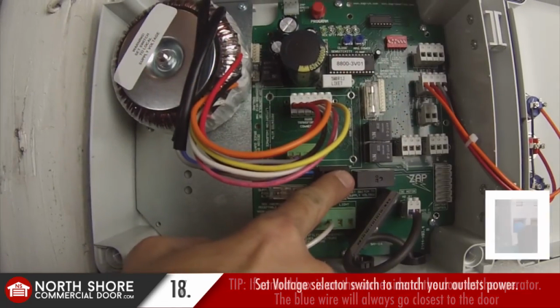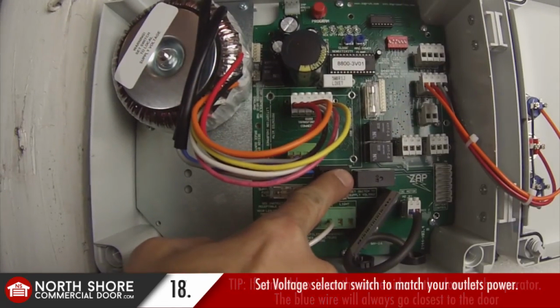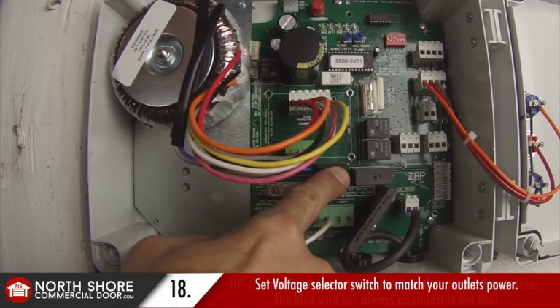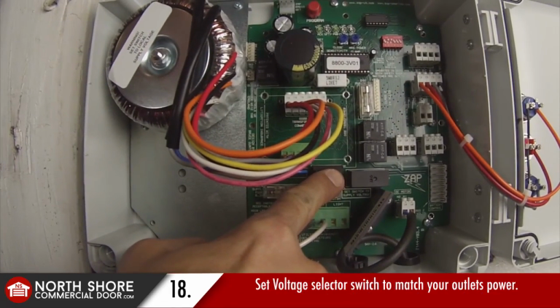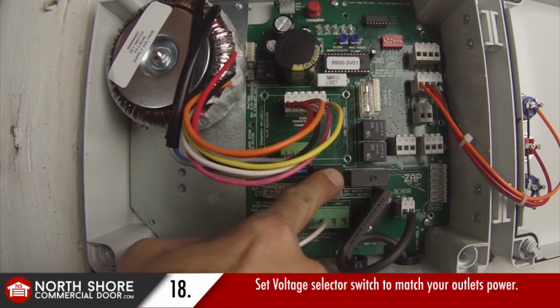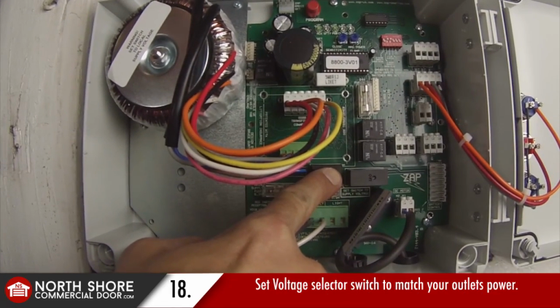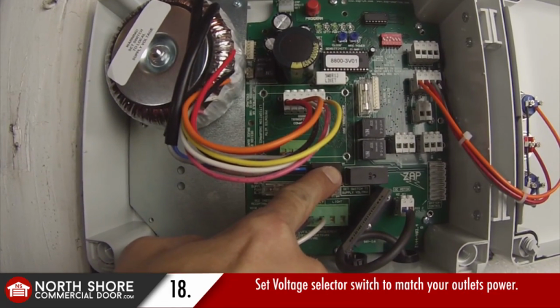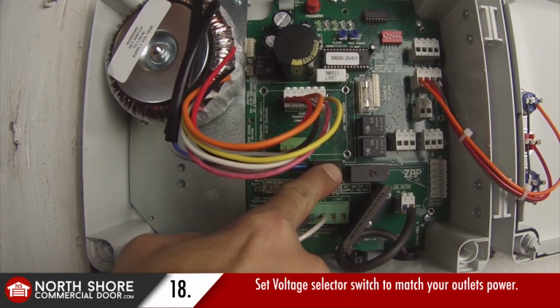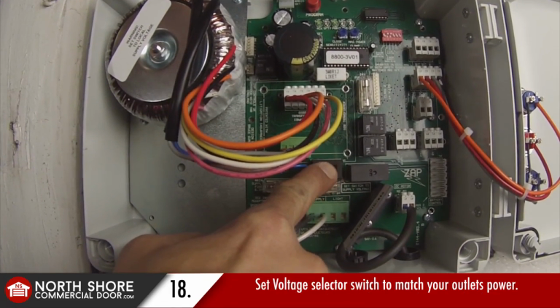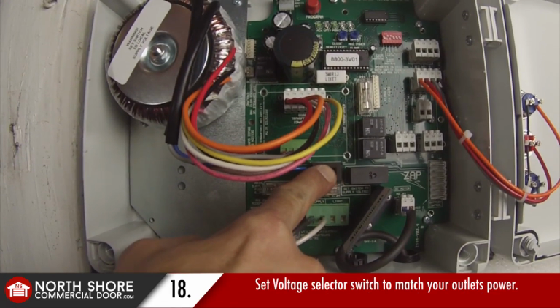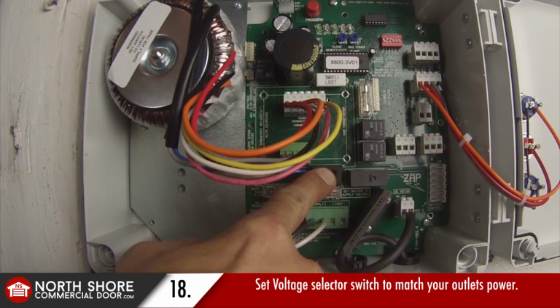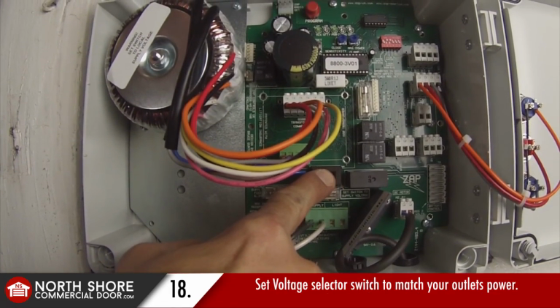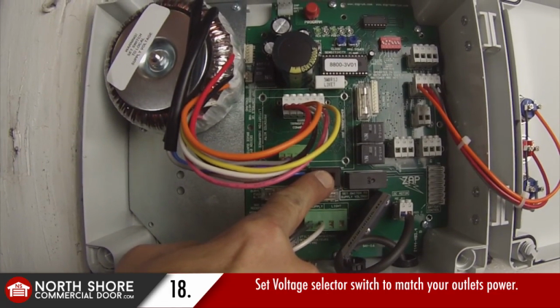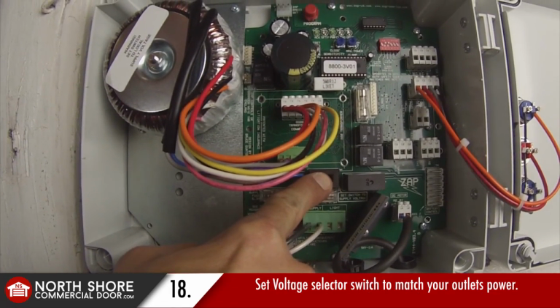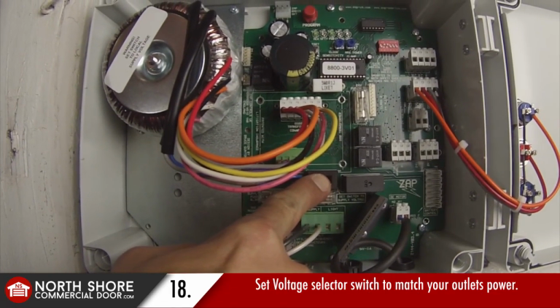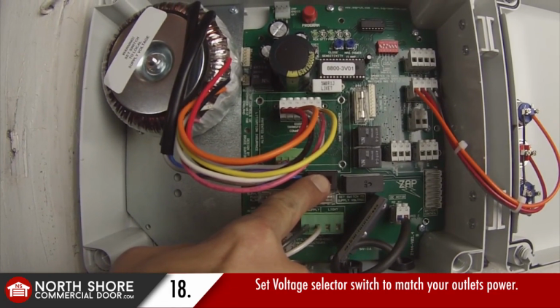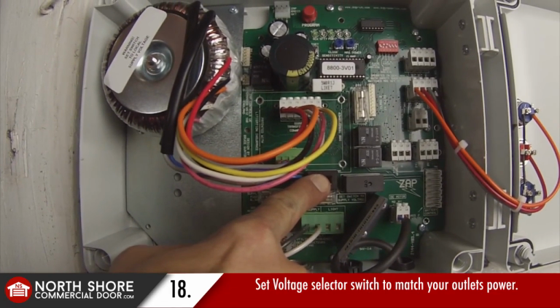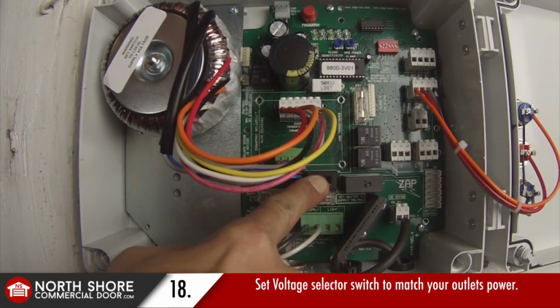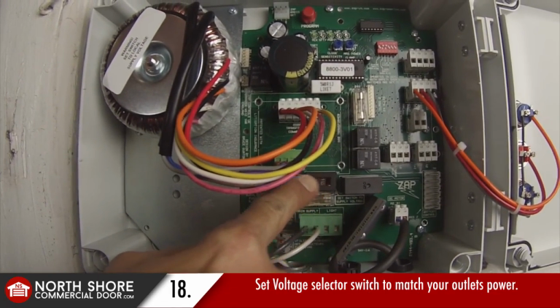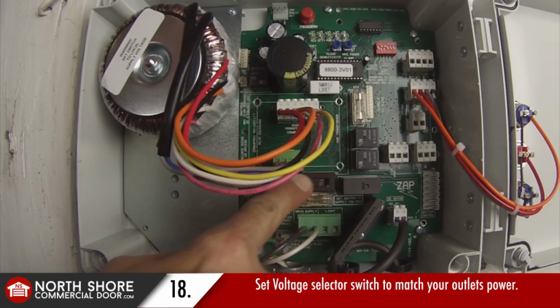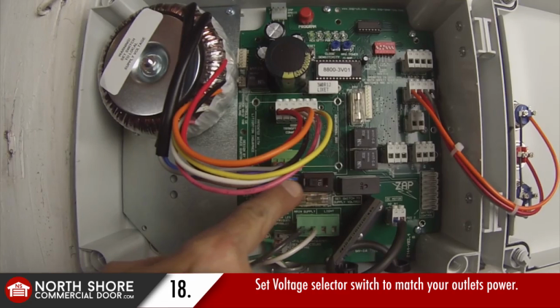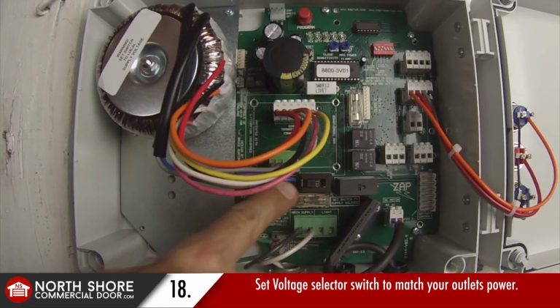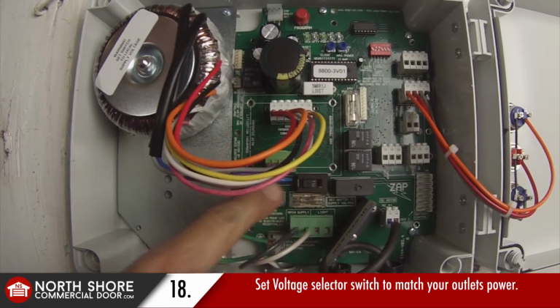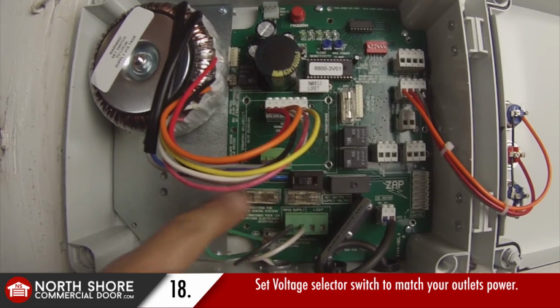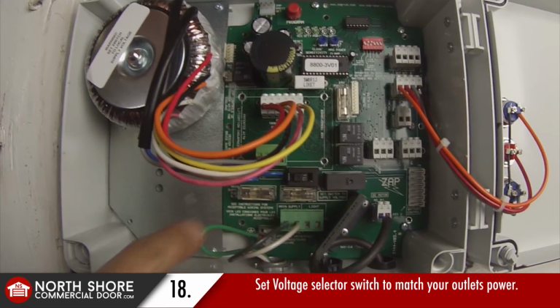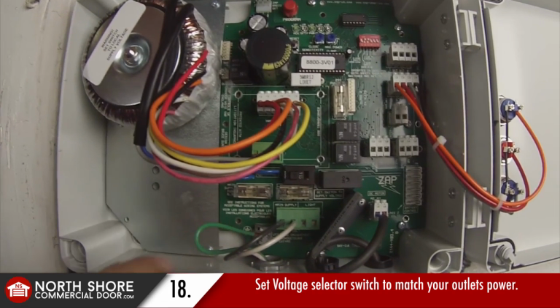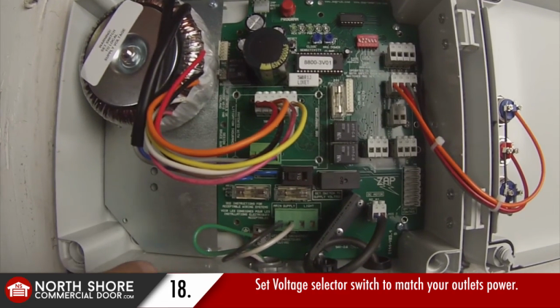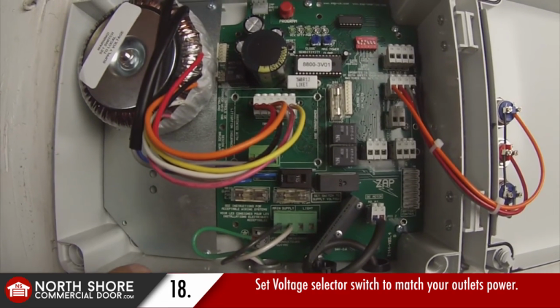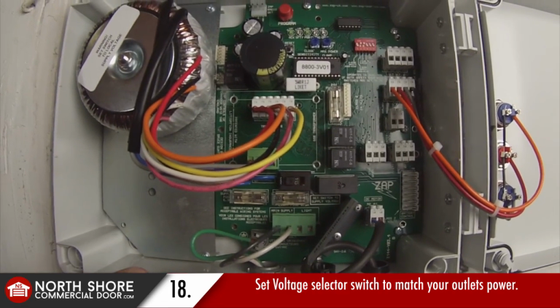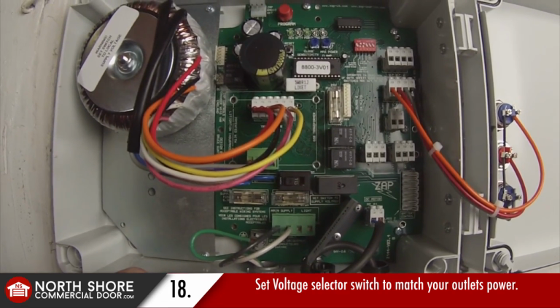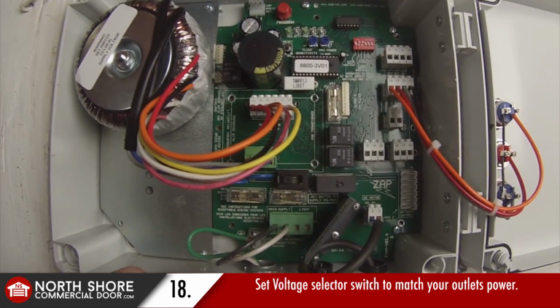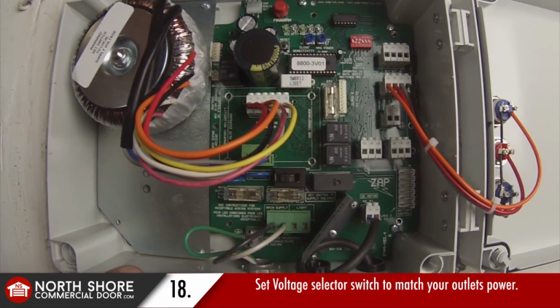Now the voltage selector switch — a lot of folks do miss that. We went ahead and slid that to read 115 voltage.